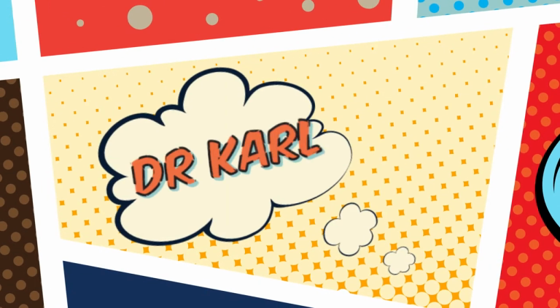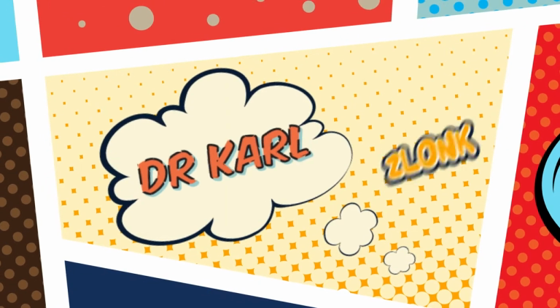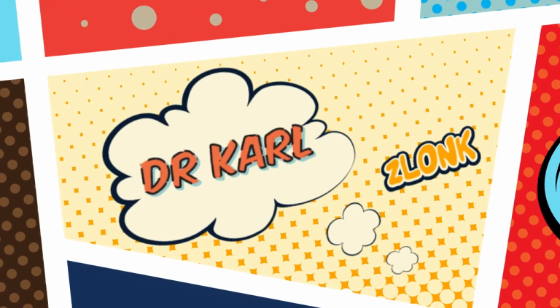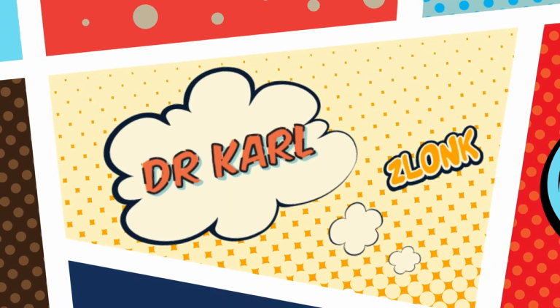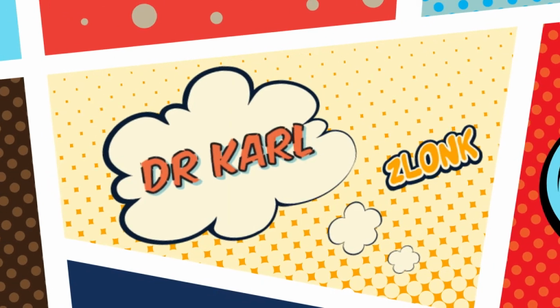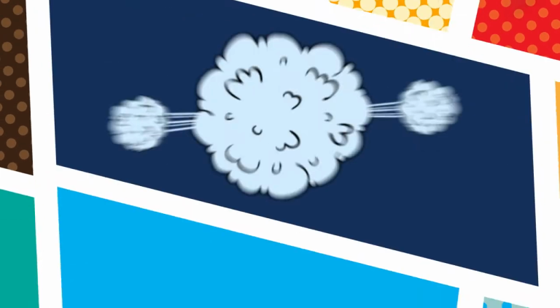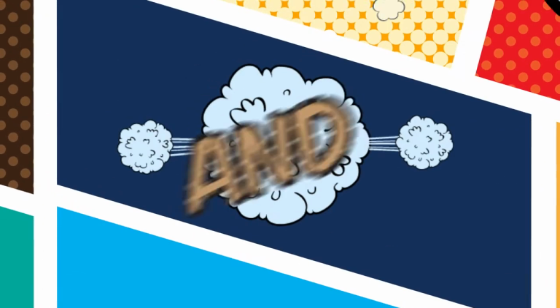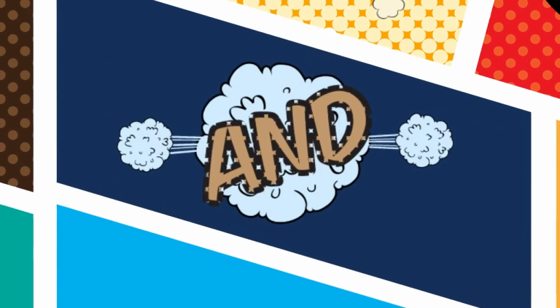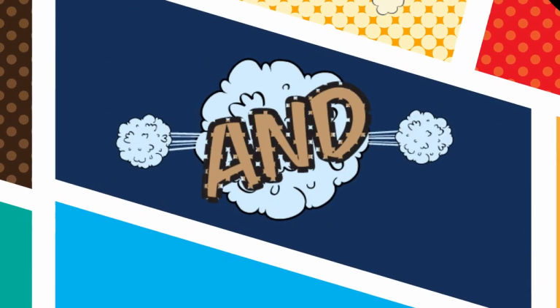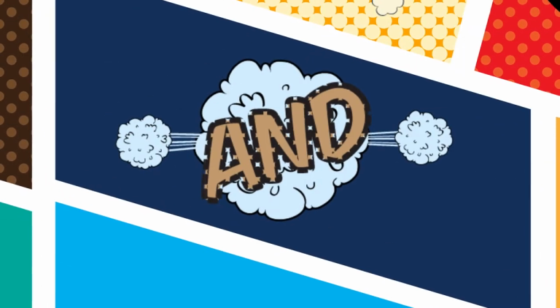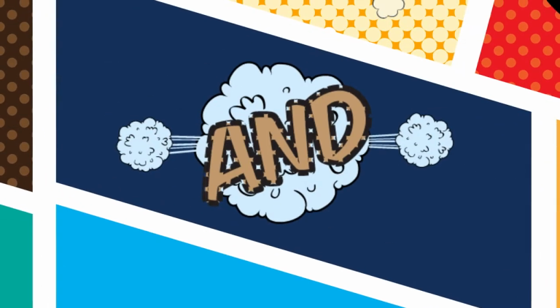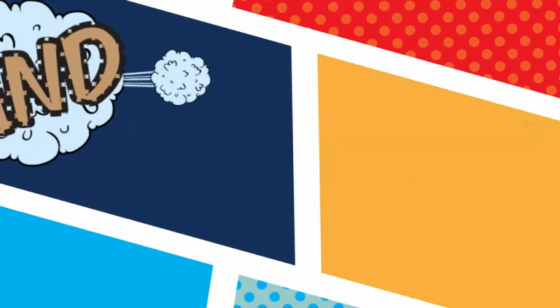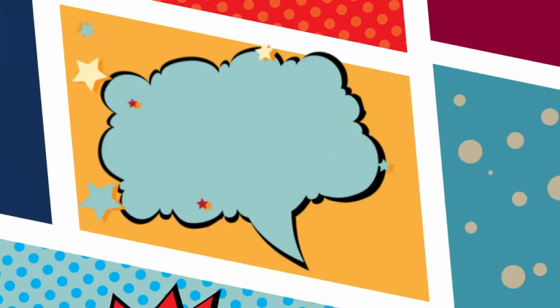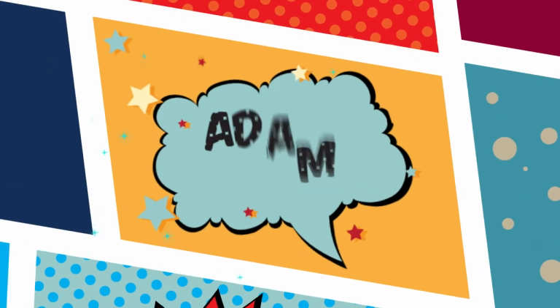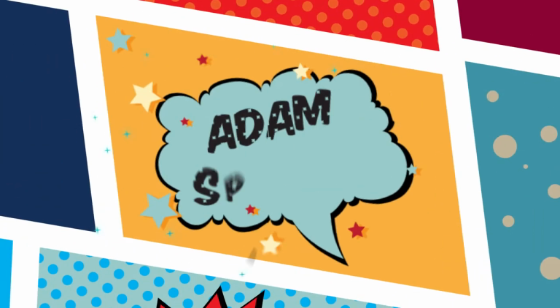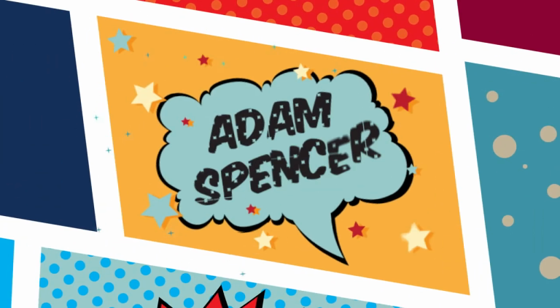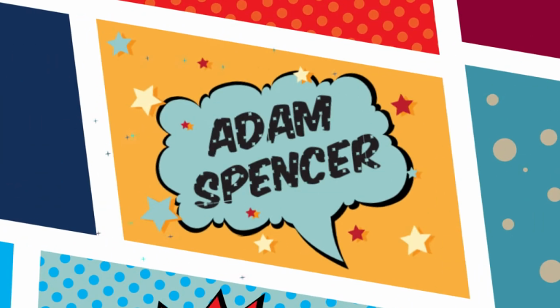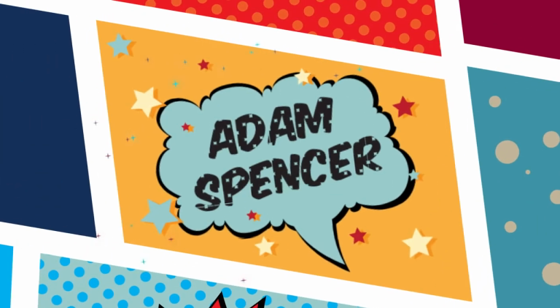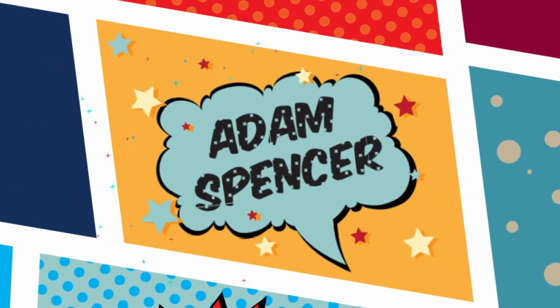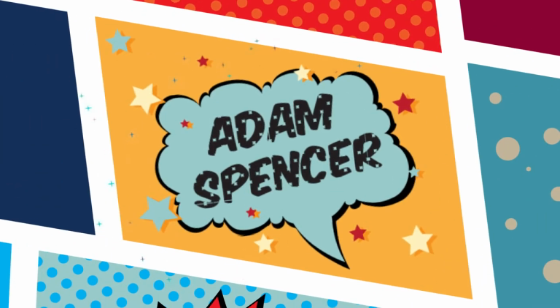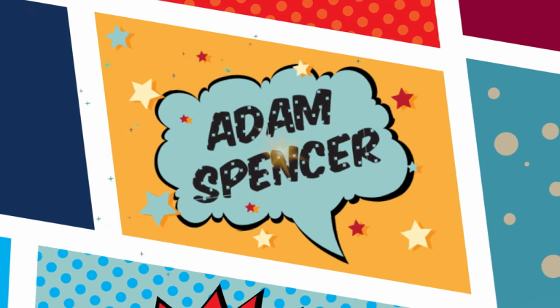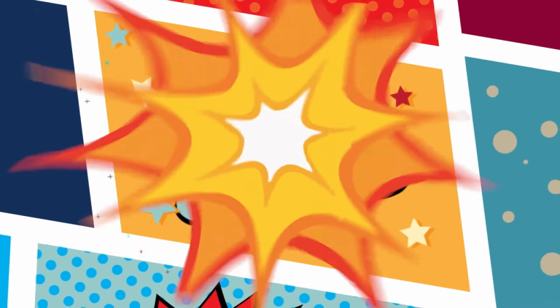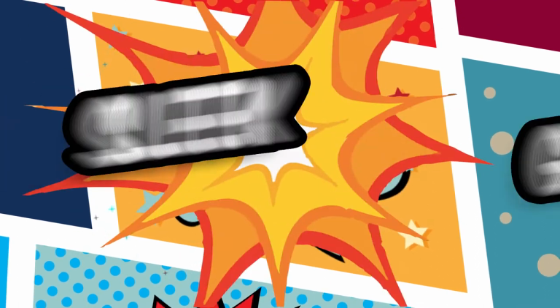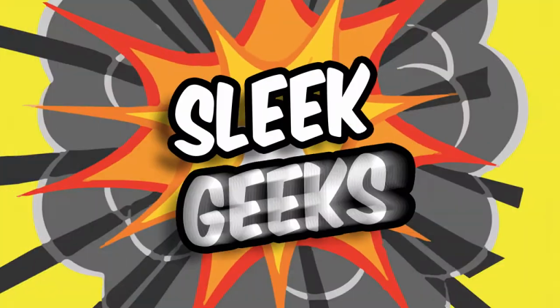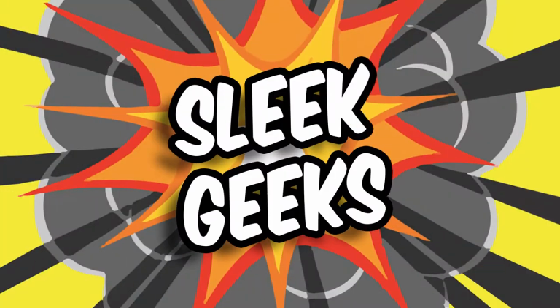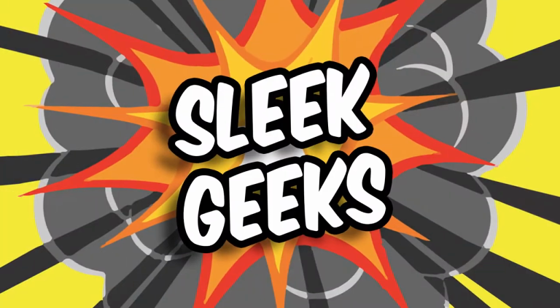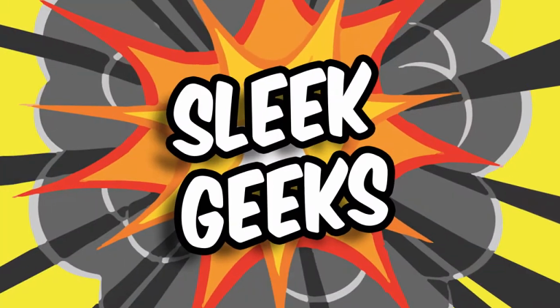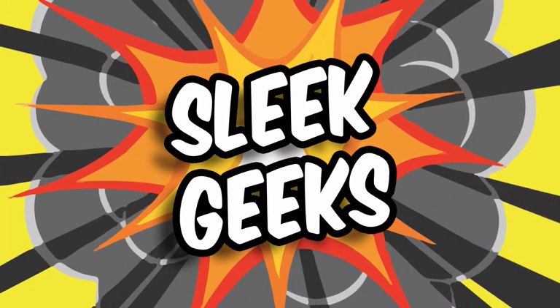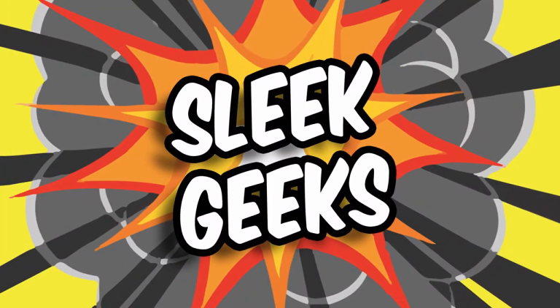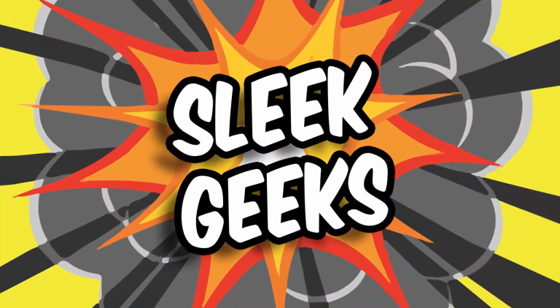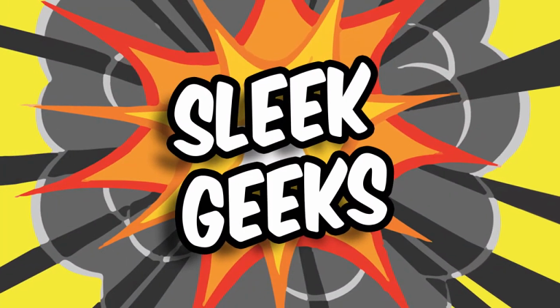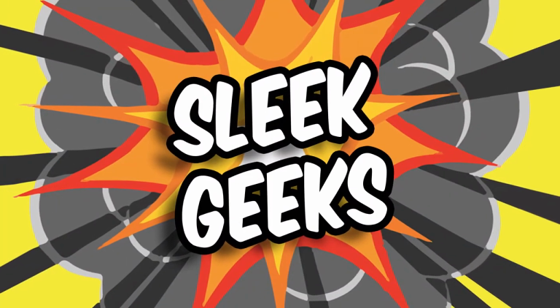We are controlling time machine. It's me, it's Dr. Carl and Aaron Spencer.